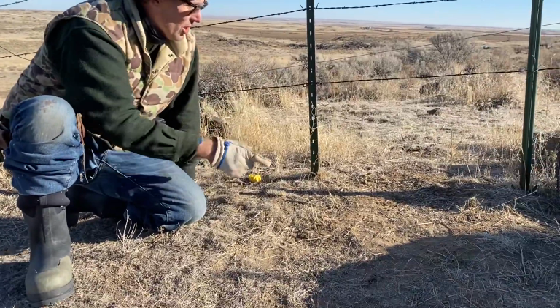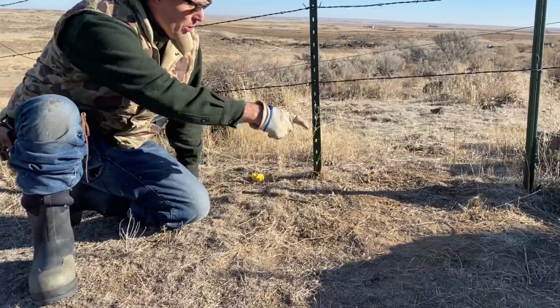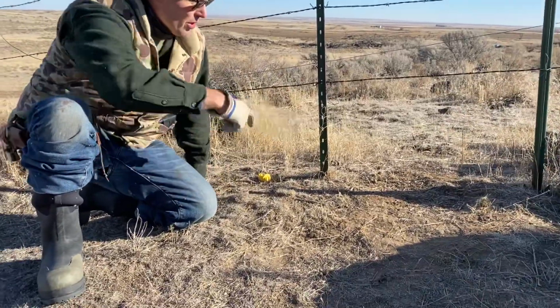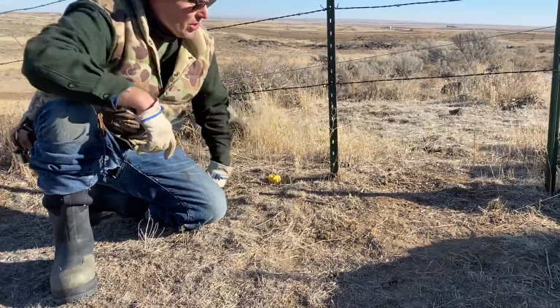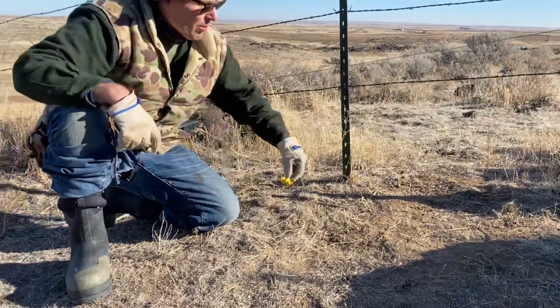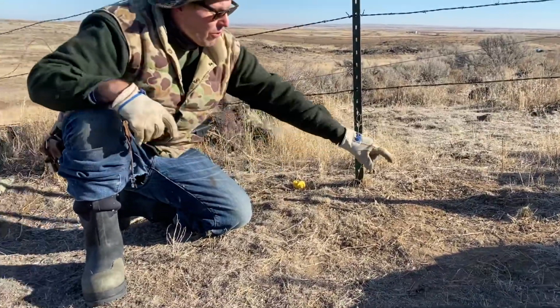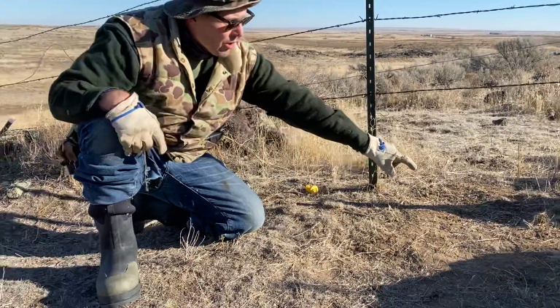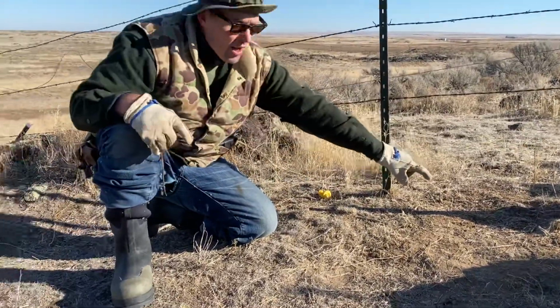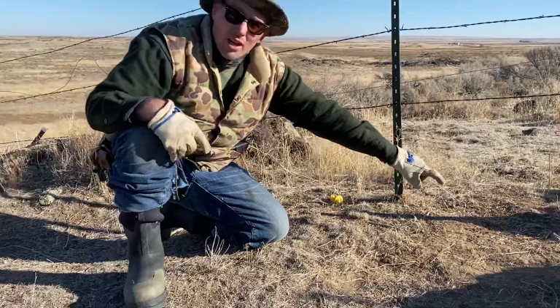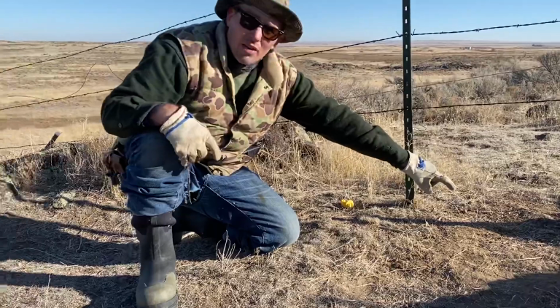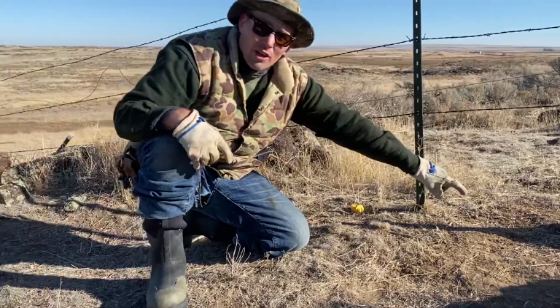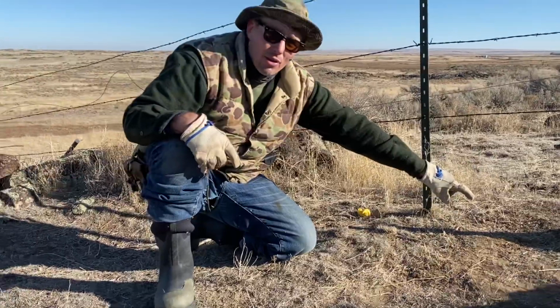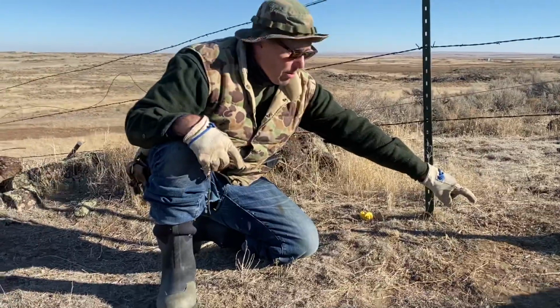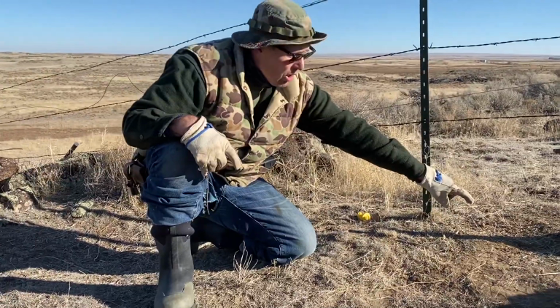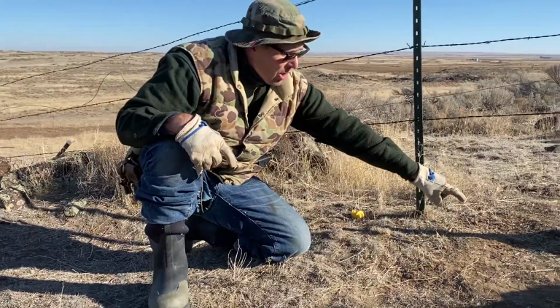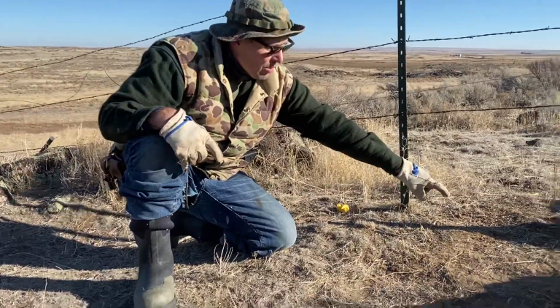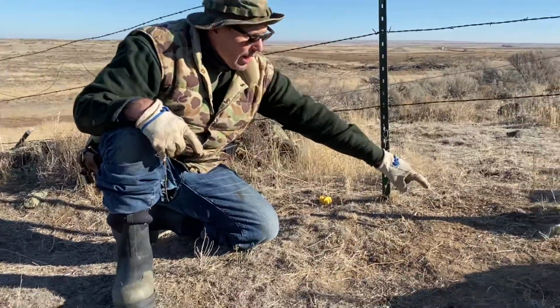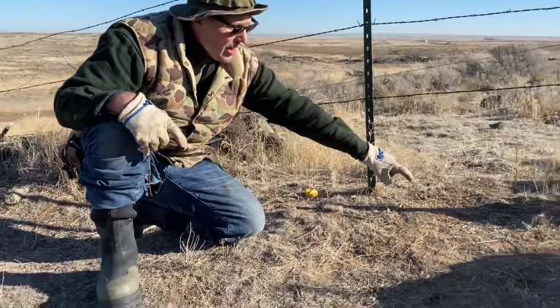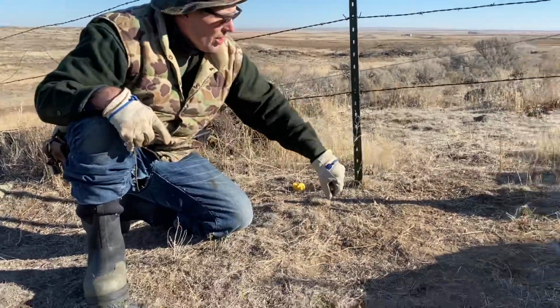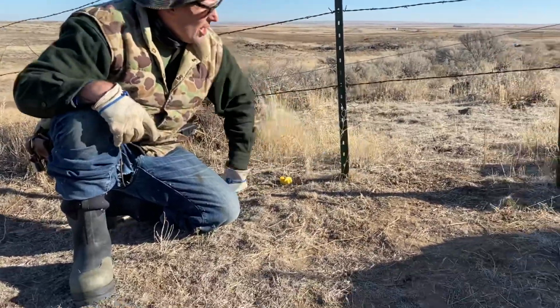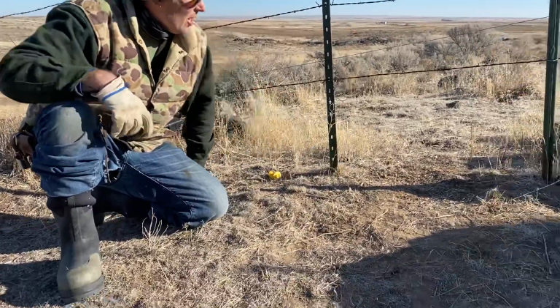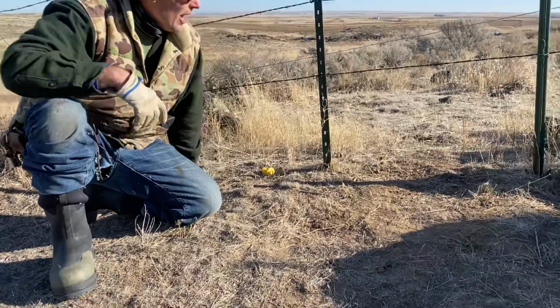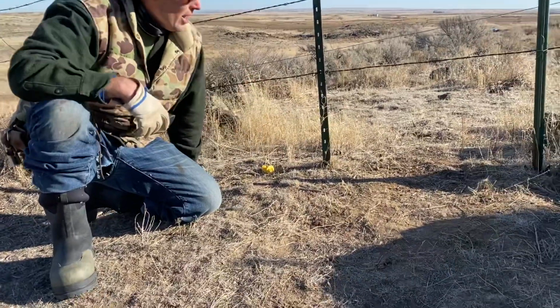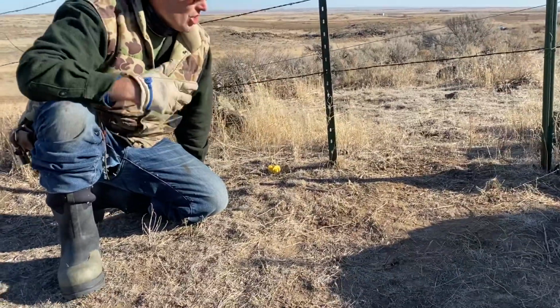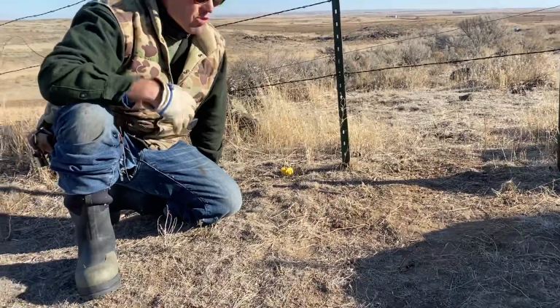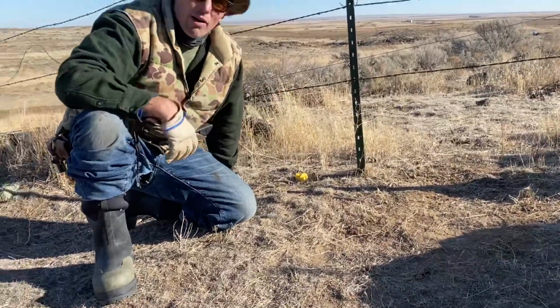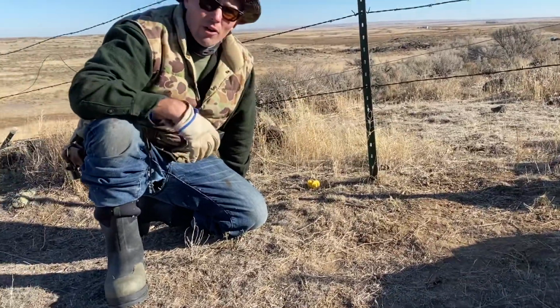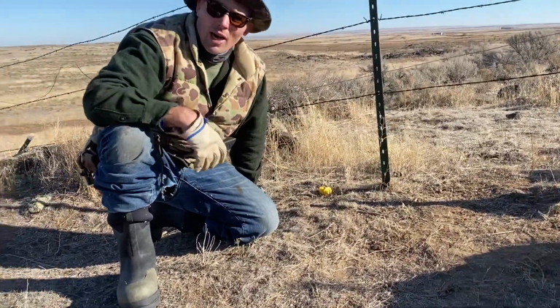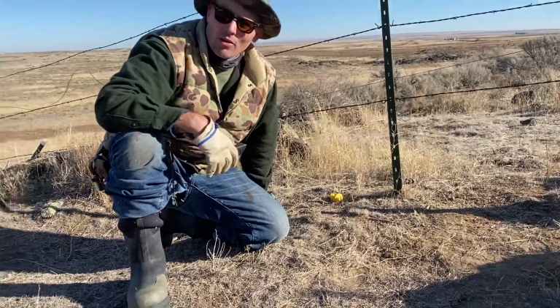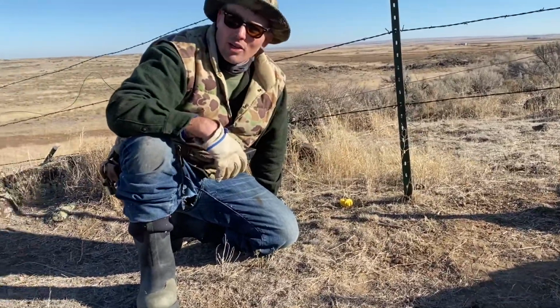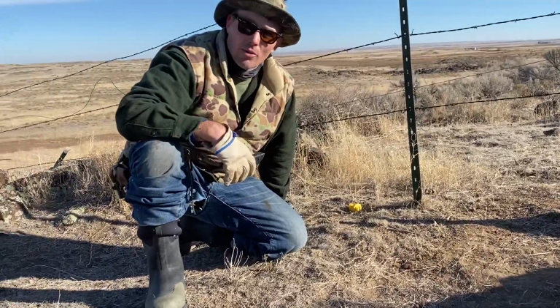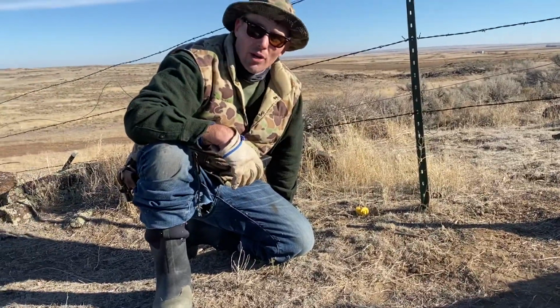I just put a number 4 Victor double long right here, and it's just waiting for a coyote to come through.